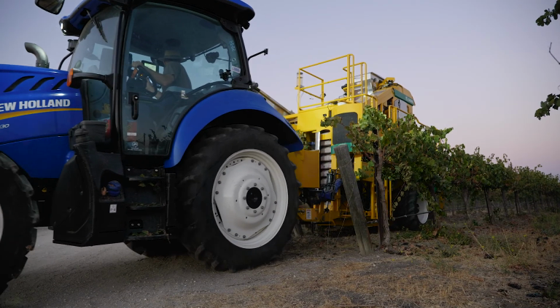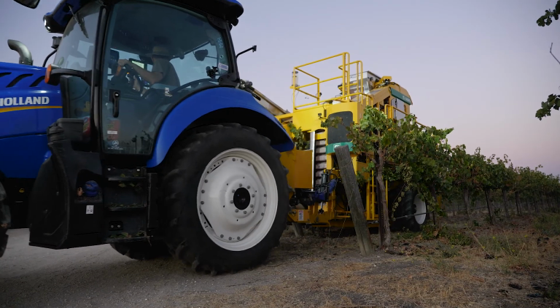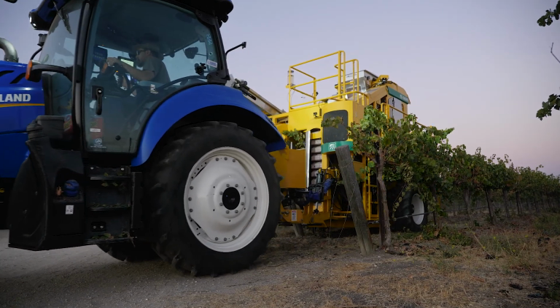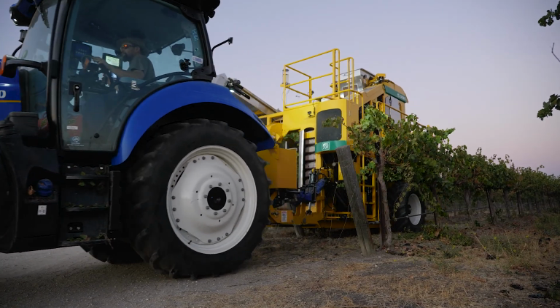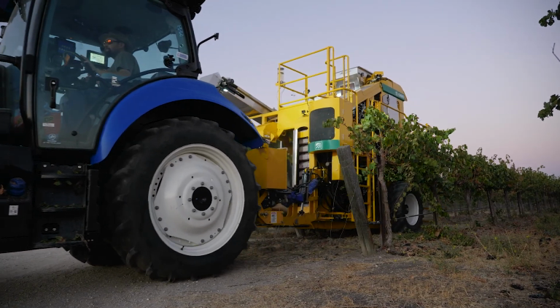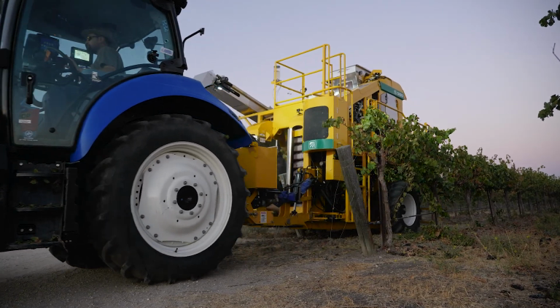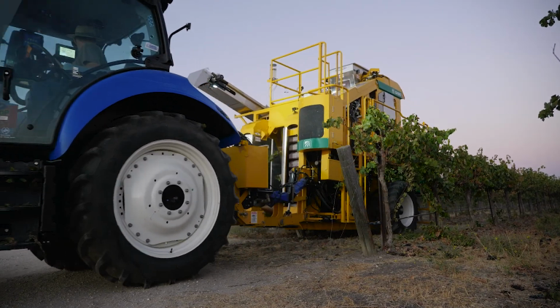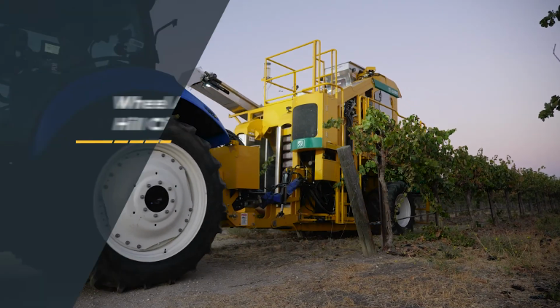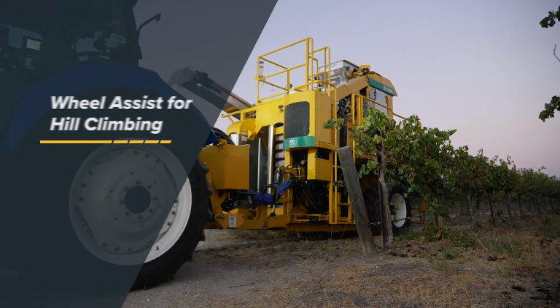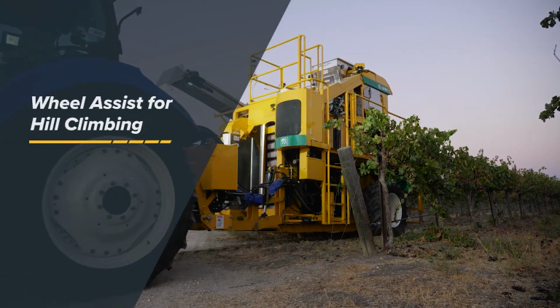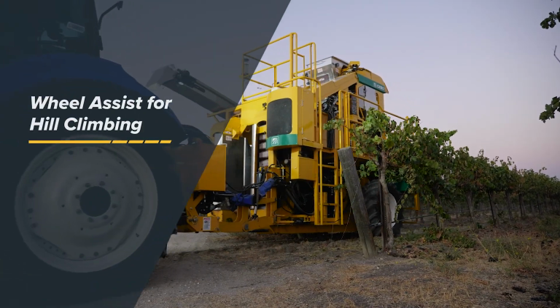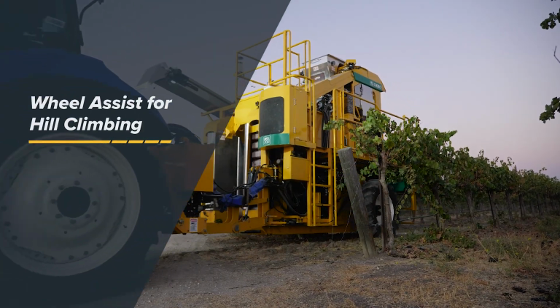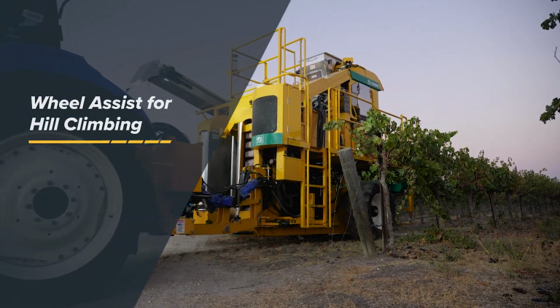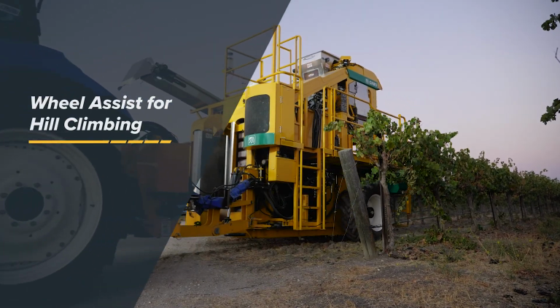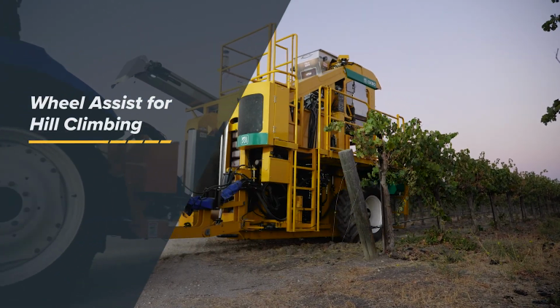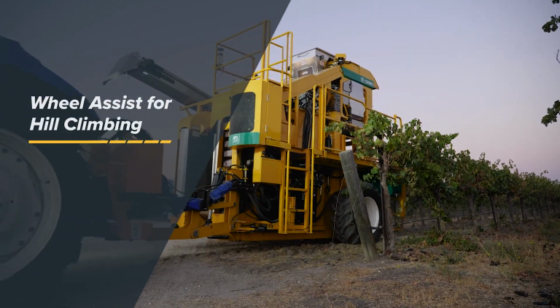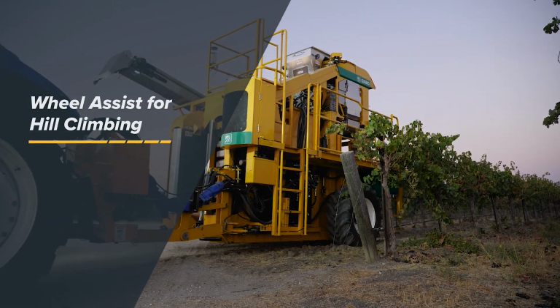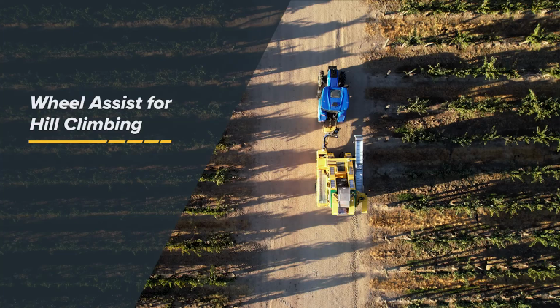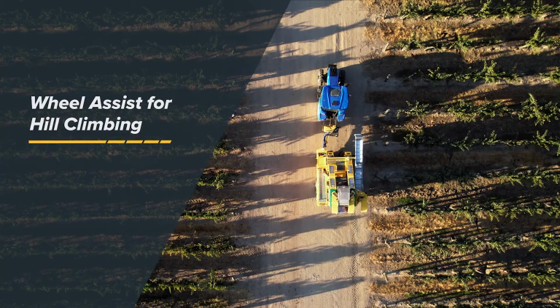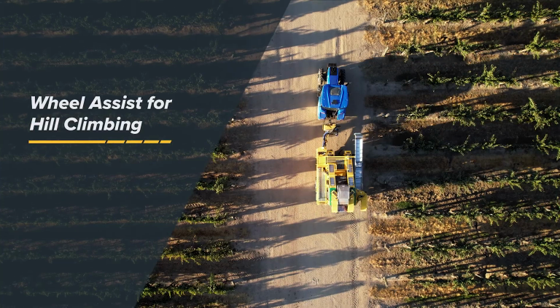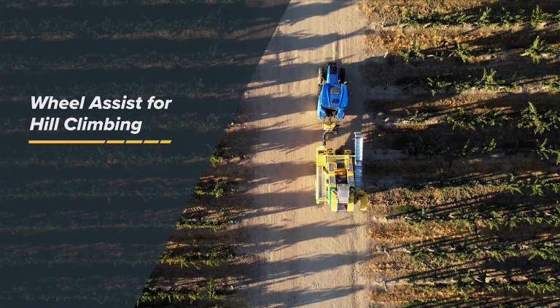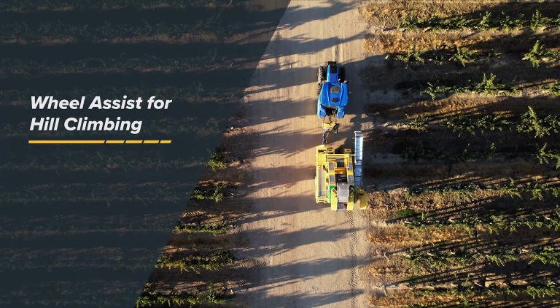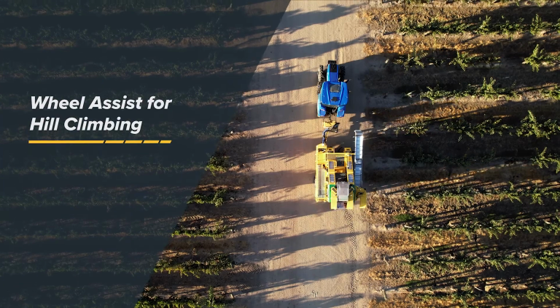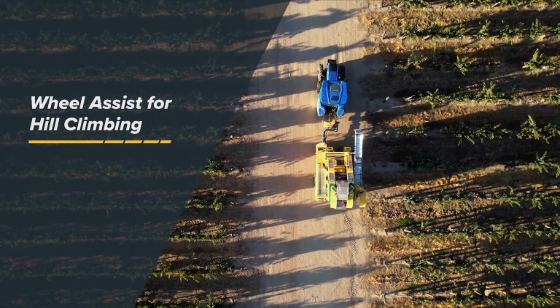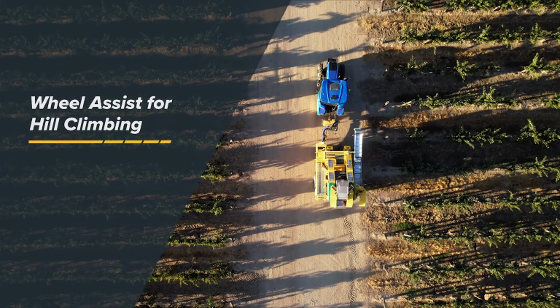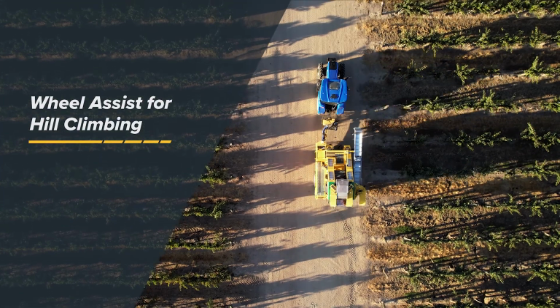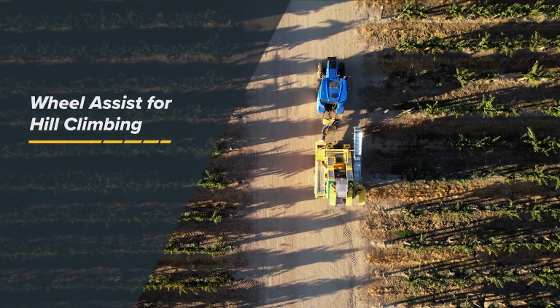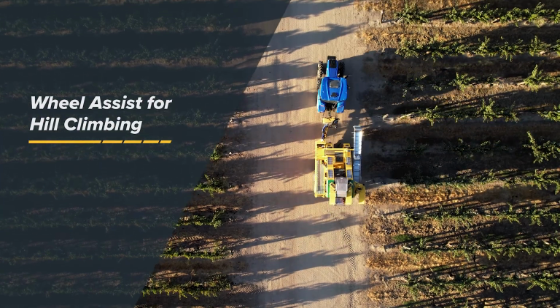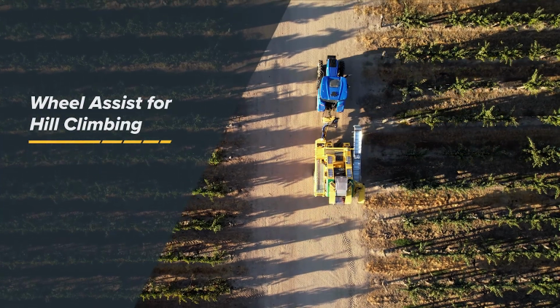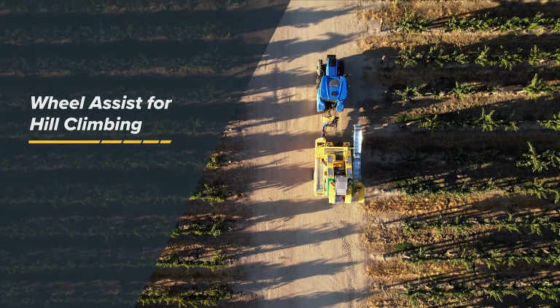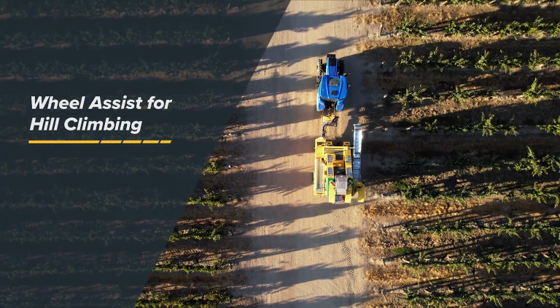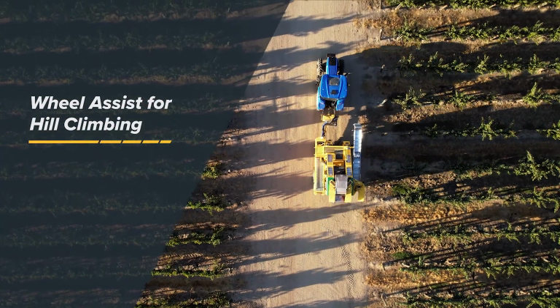Available with an optional wheel assist system, the 620 can climb hills and handle challenging terrain.